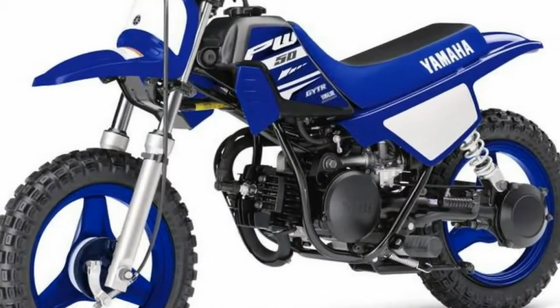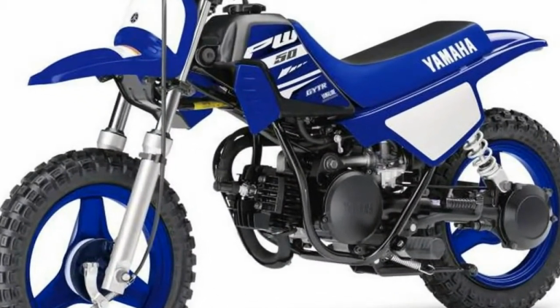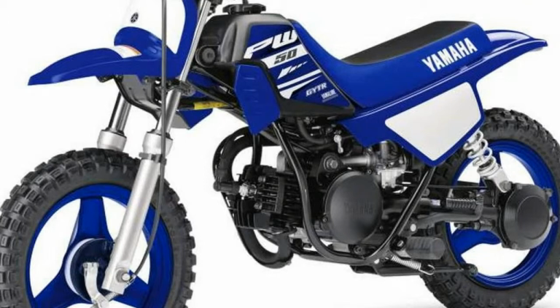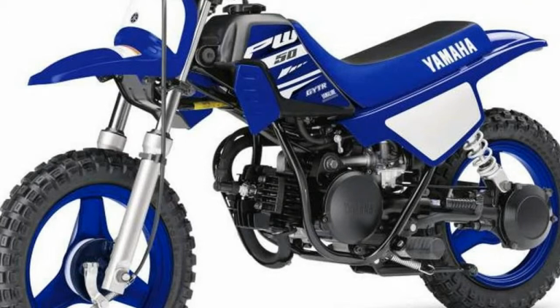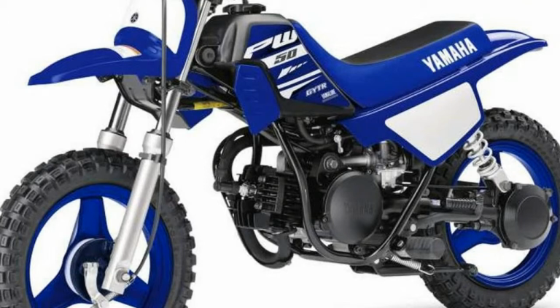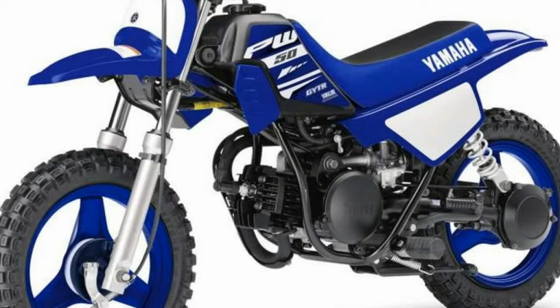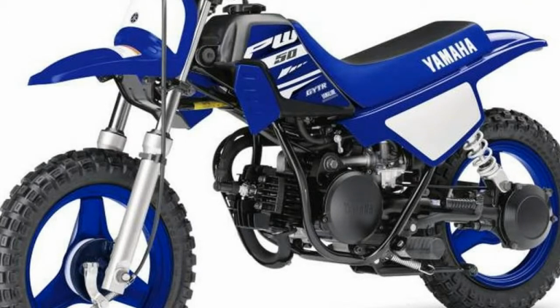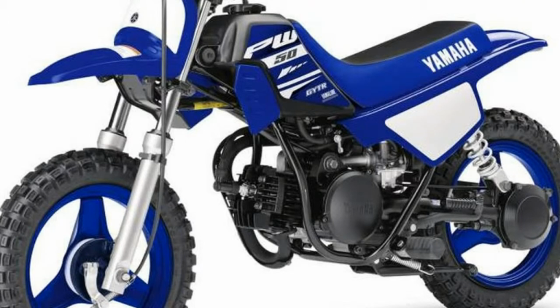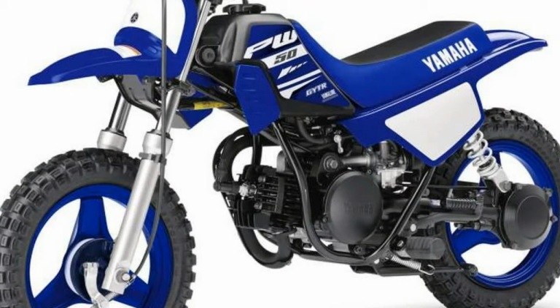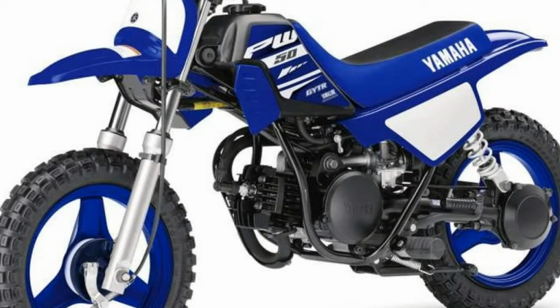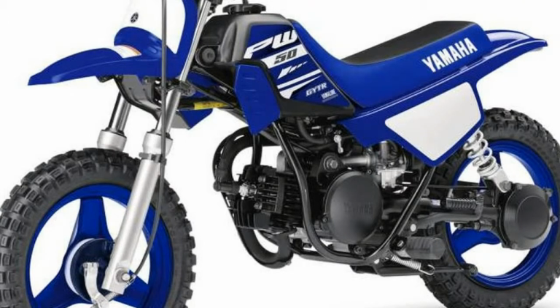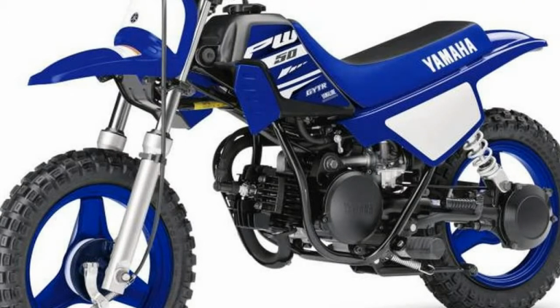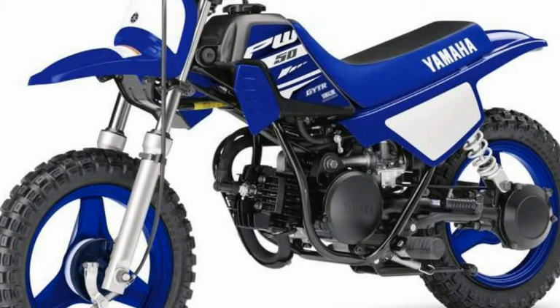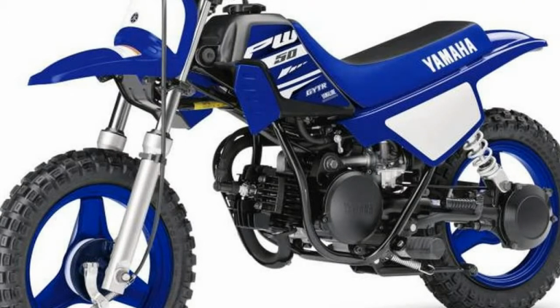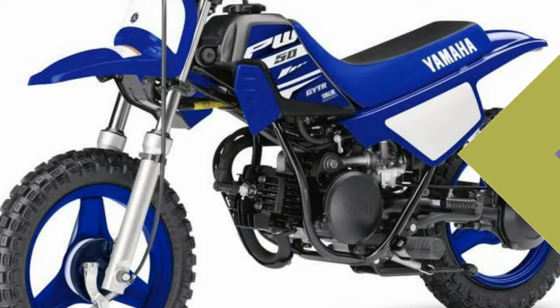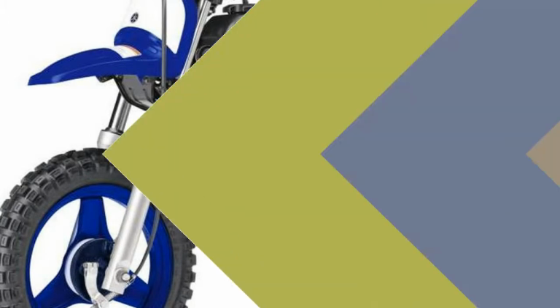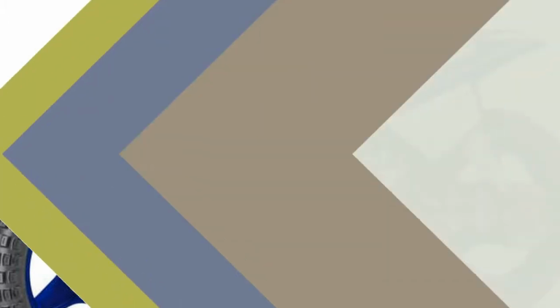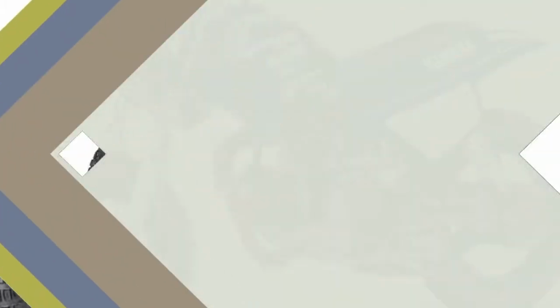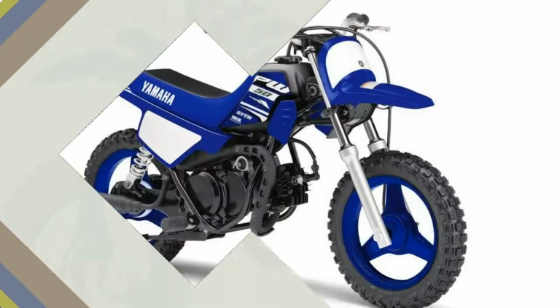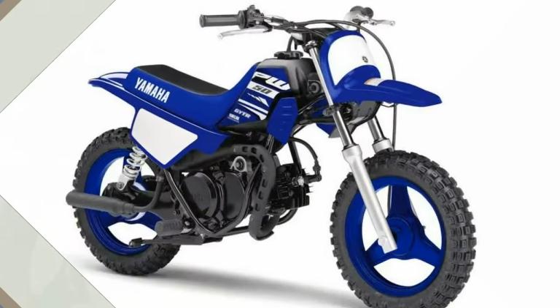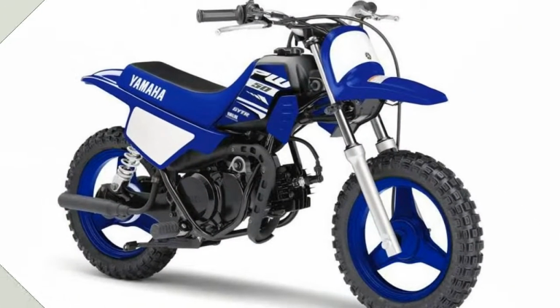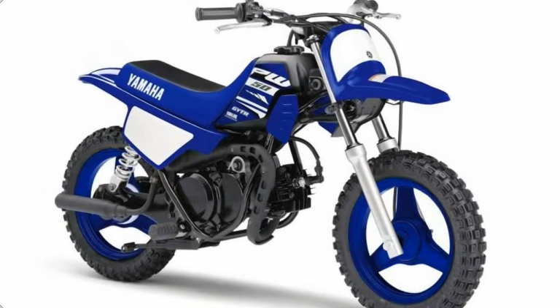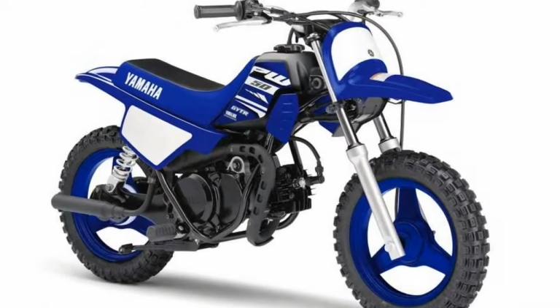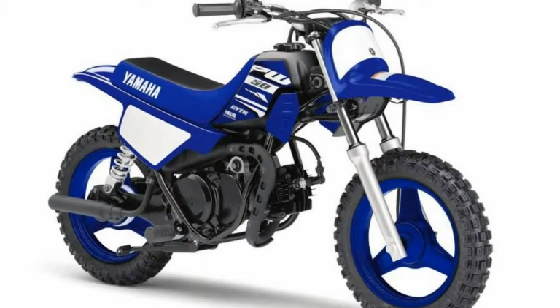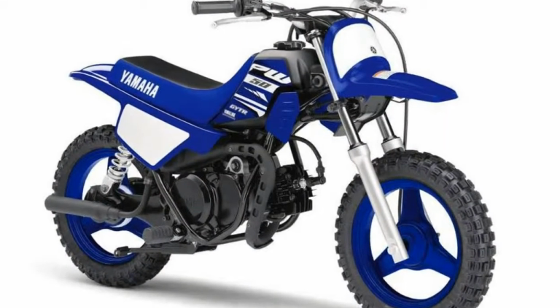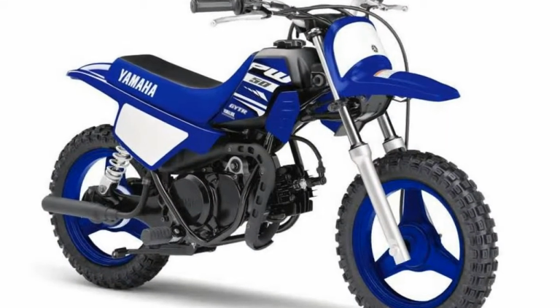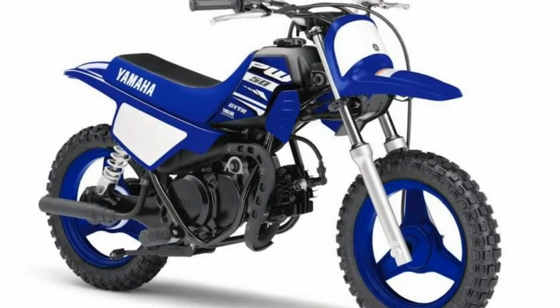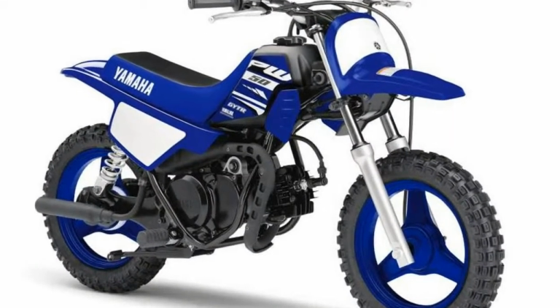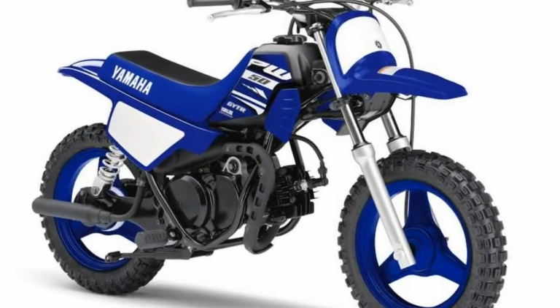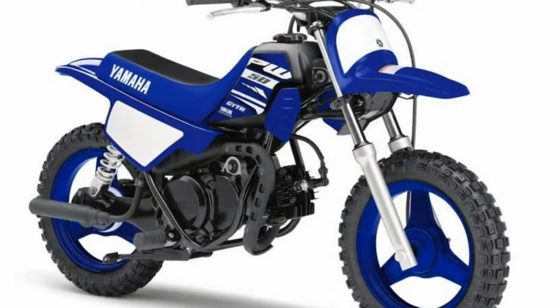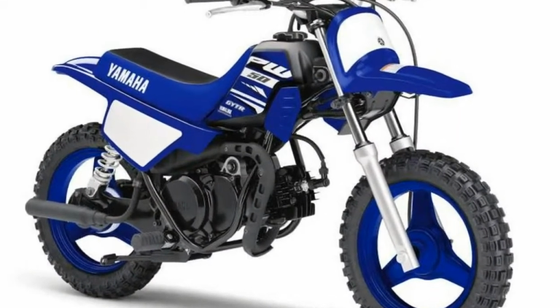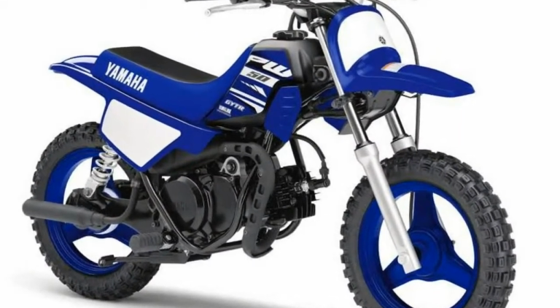Off-road adventures begin here. When it comes to kids' minibikes, Yamaha is the clear leader.